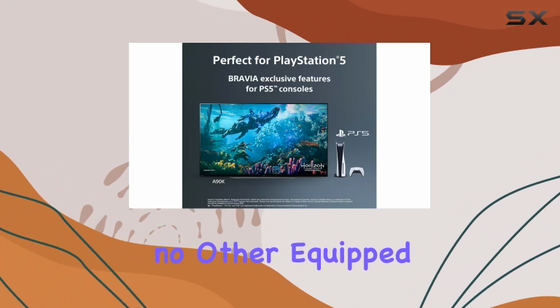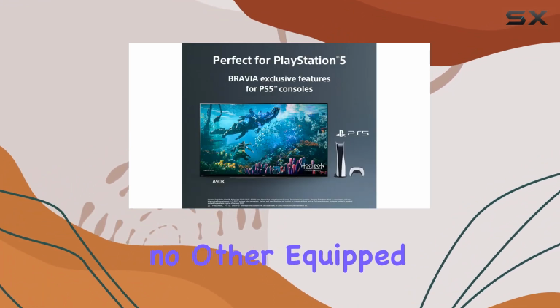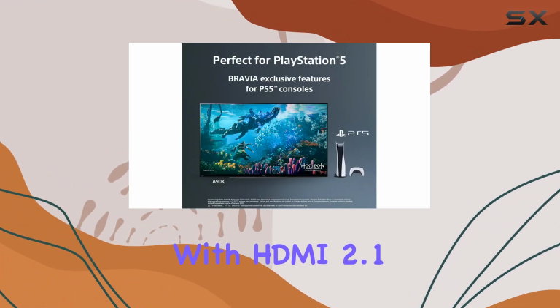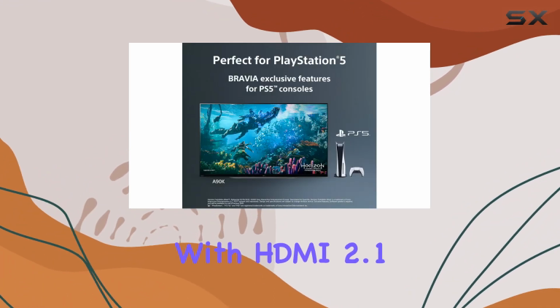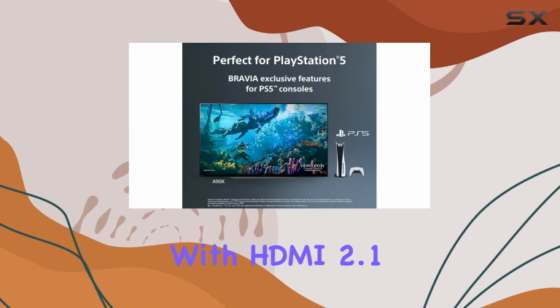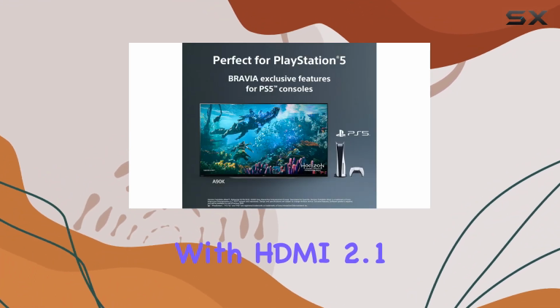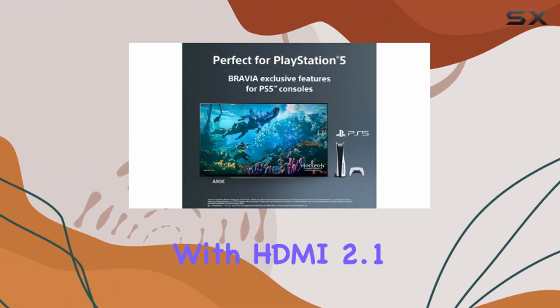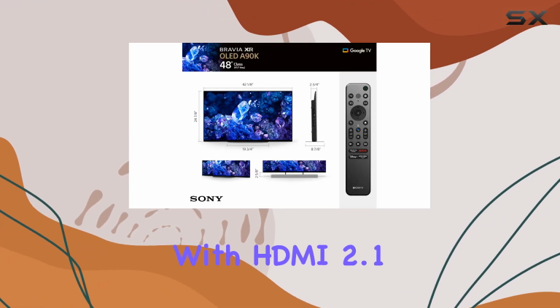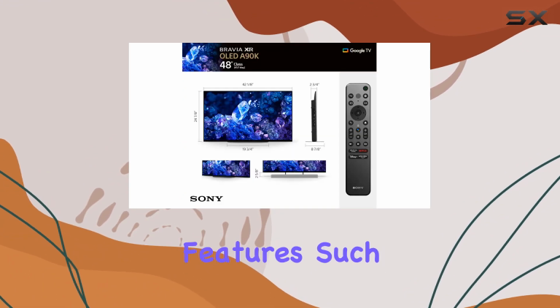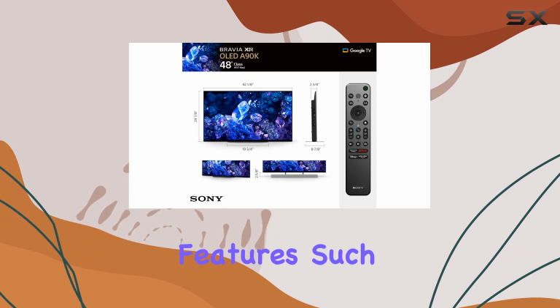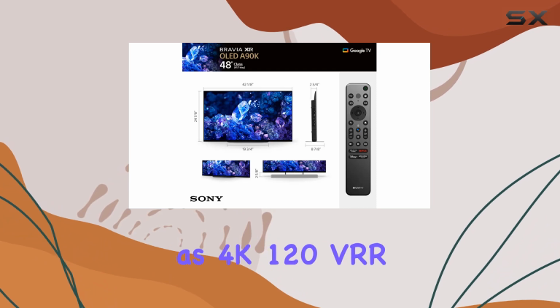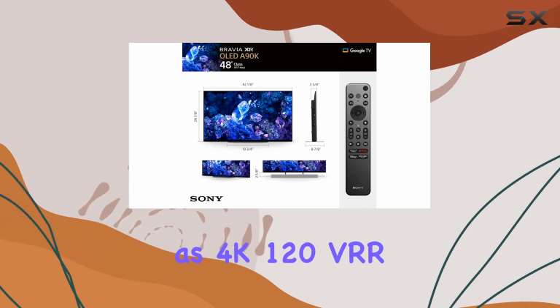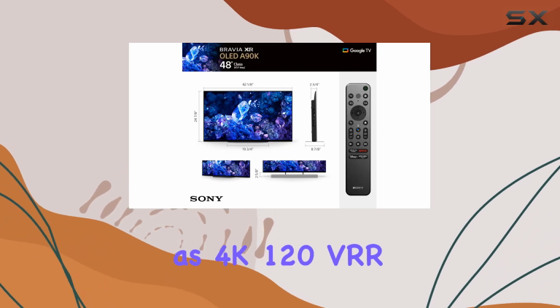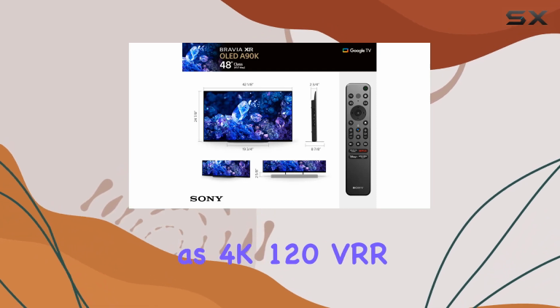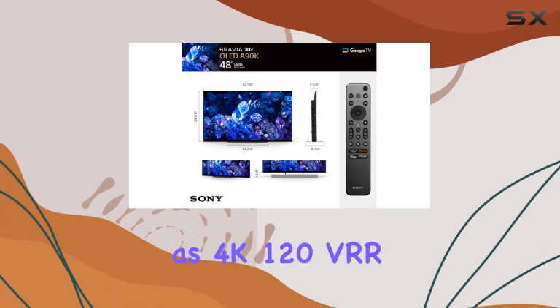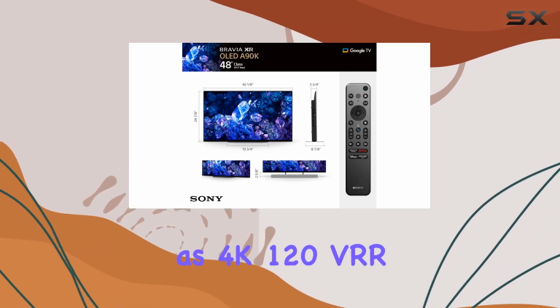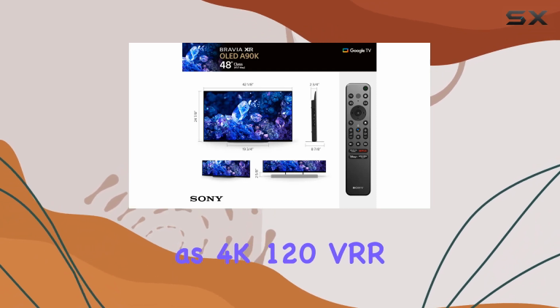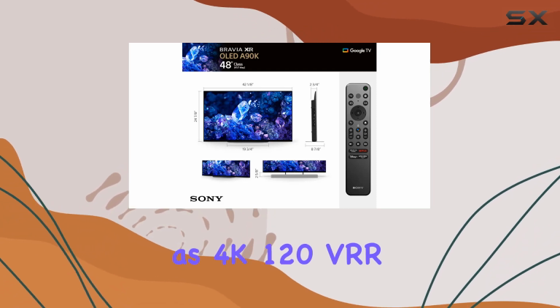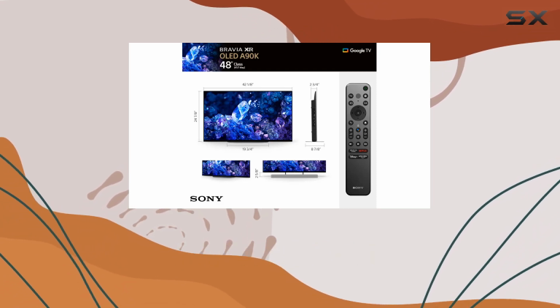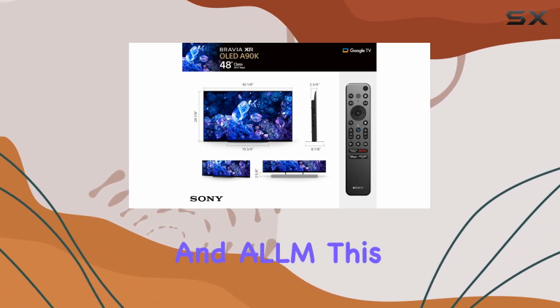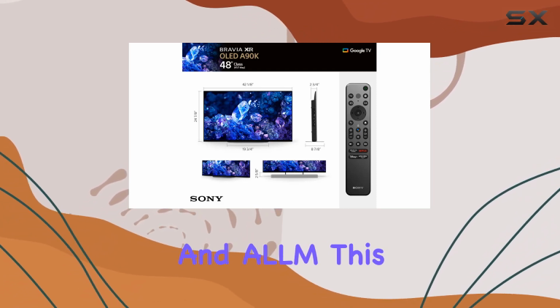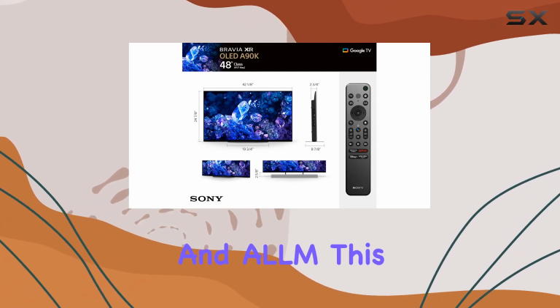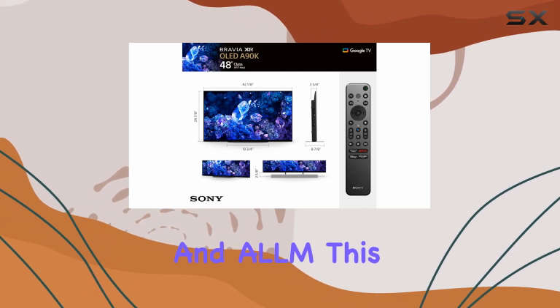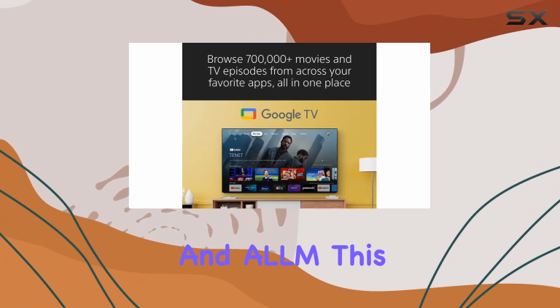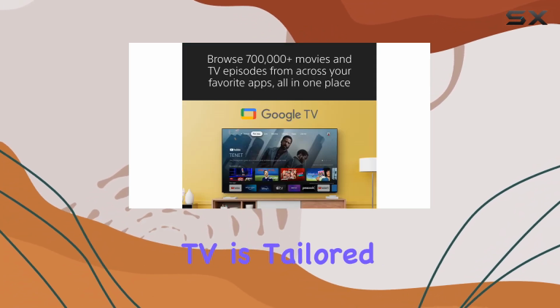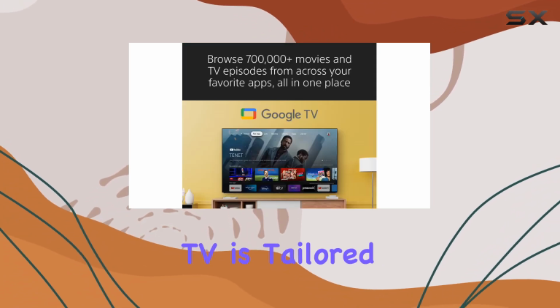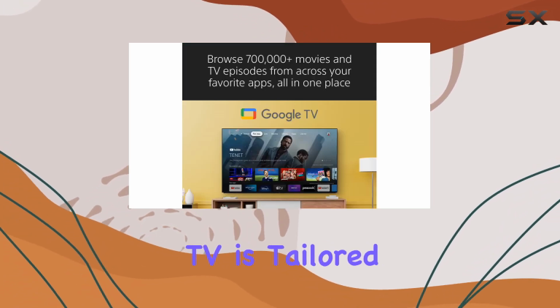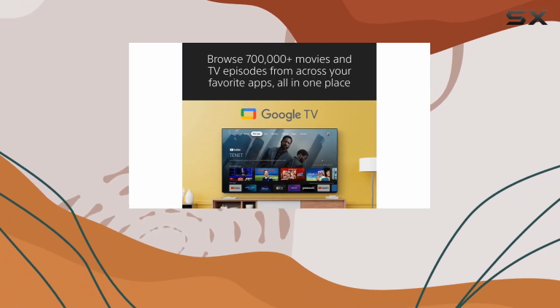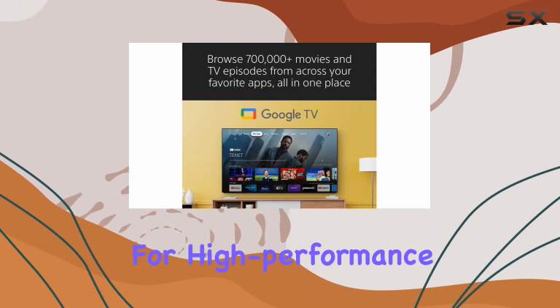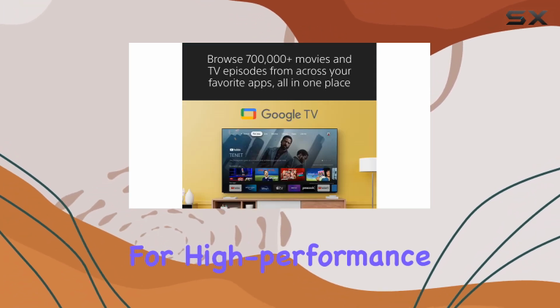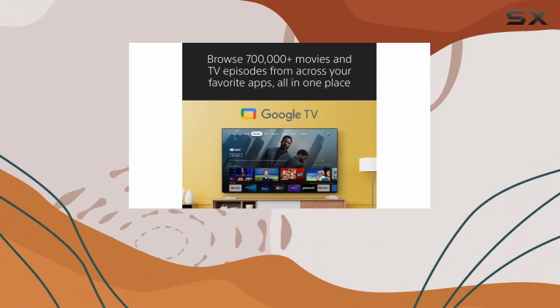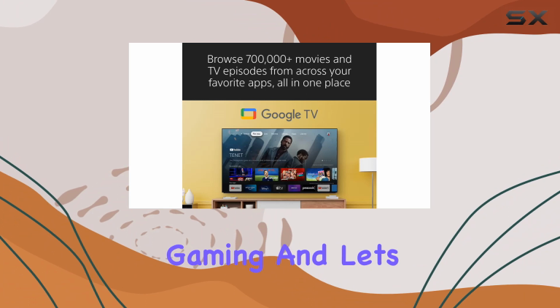Equipped with HDMI 2.1 features such as 4K 120, VRR, and ALLM, this TV is tailored for high-performance gaming.